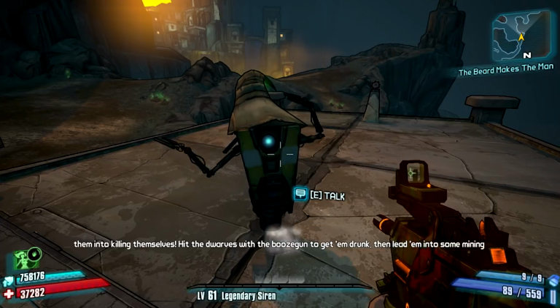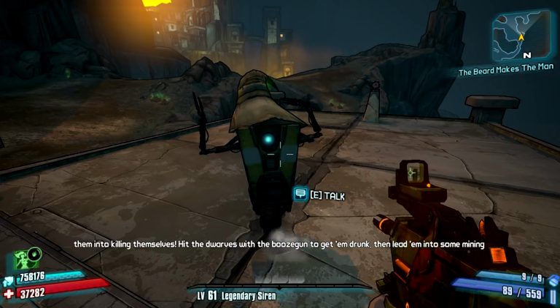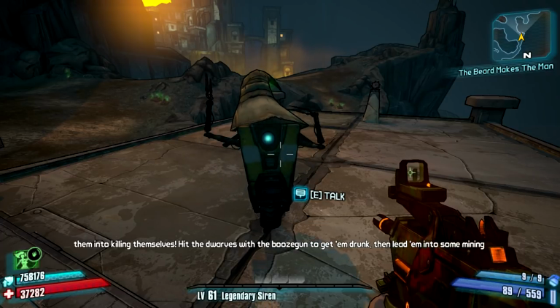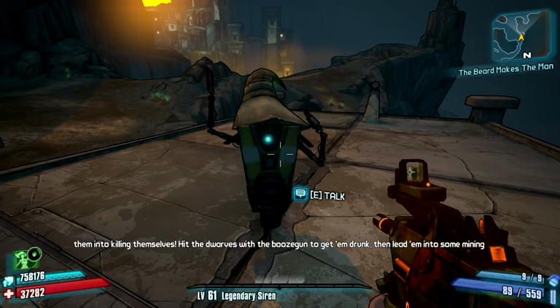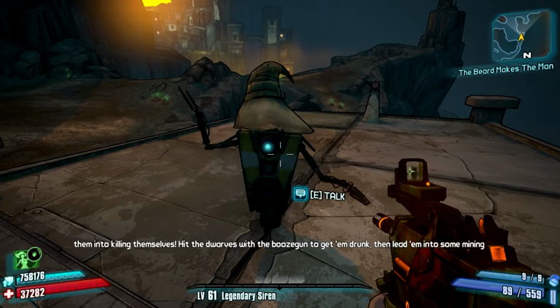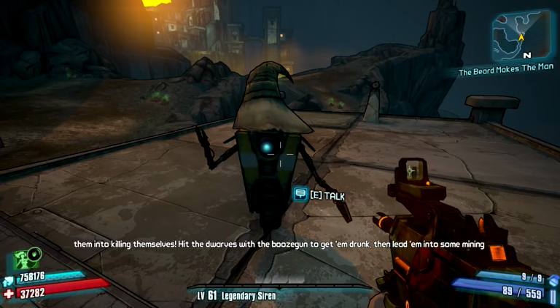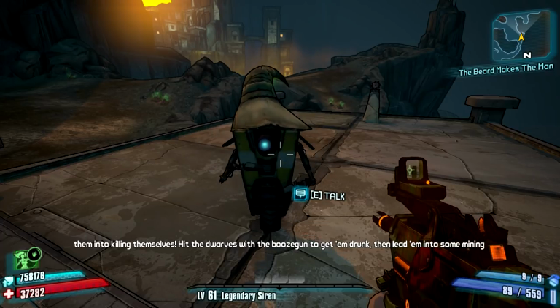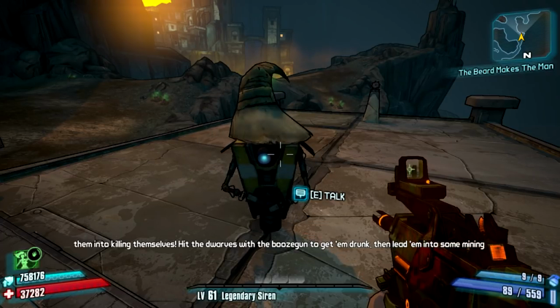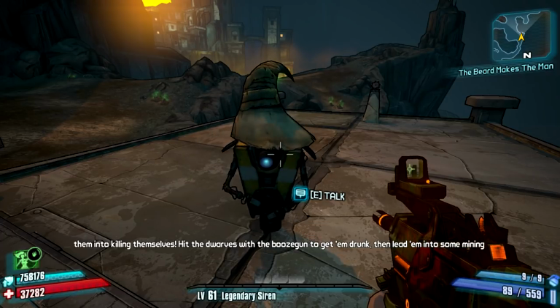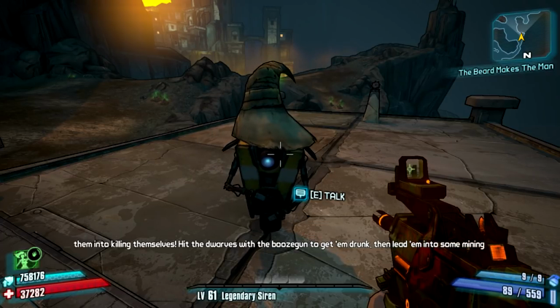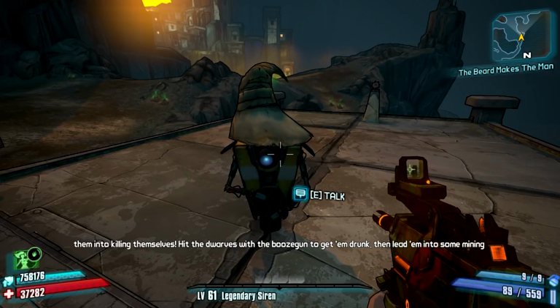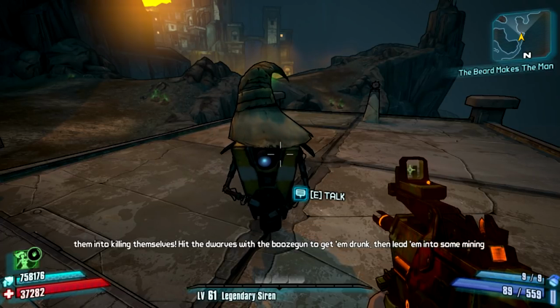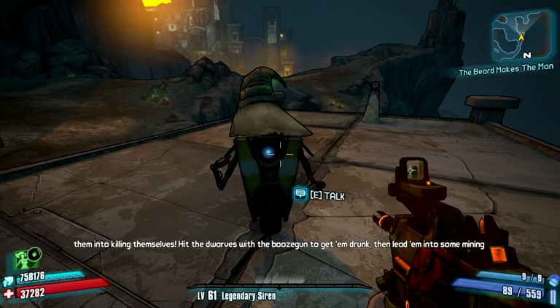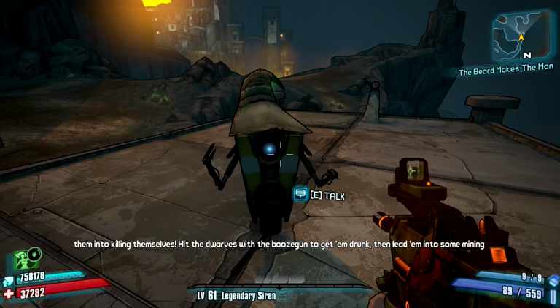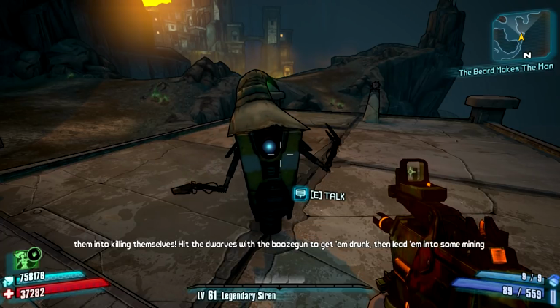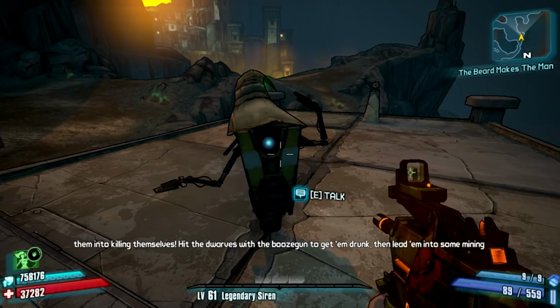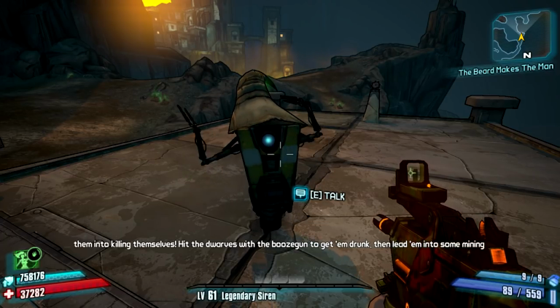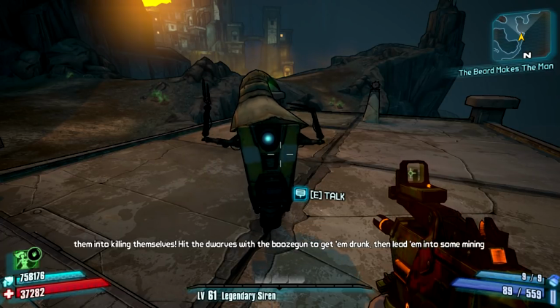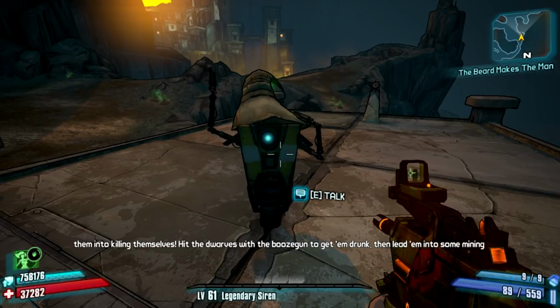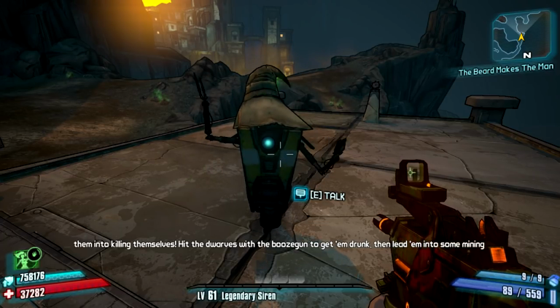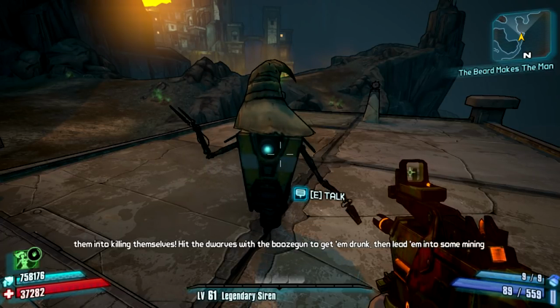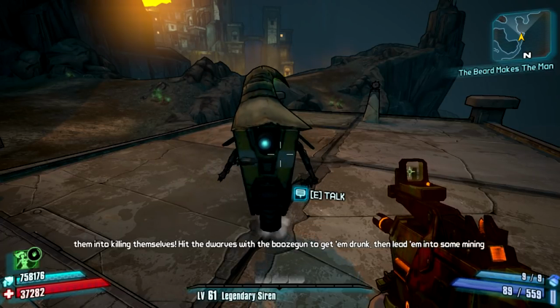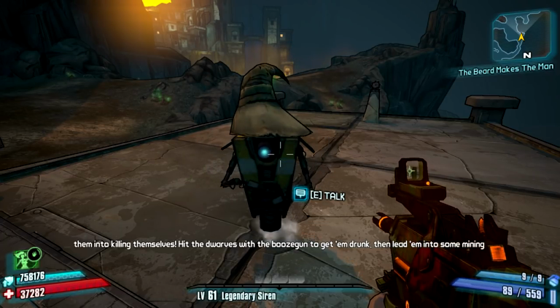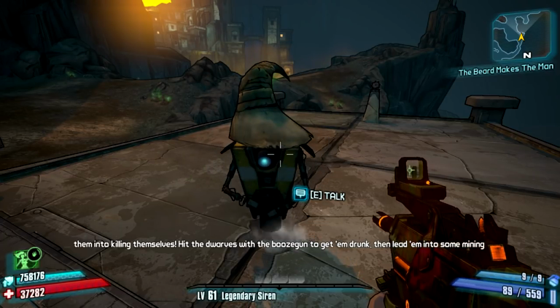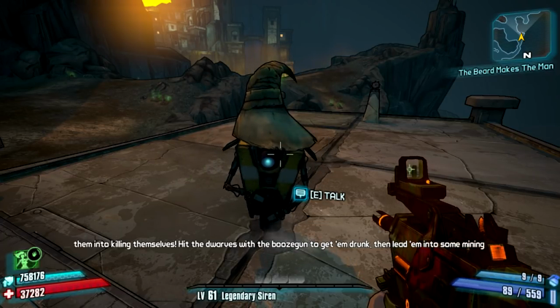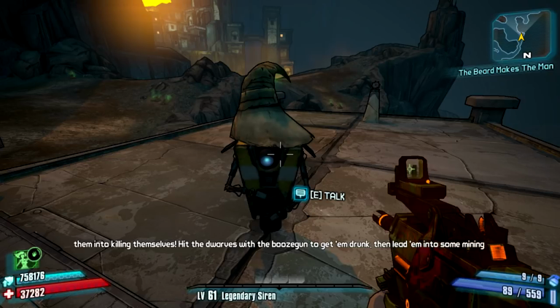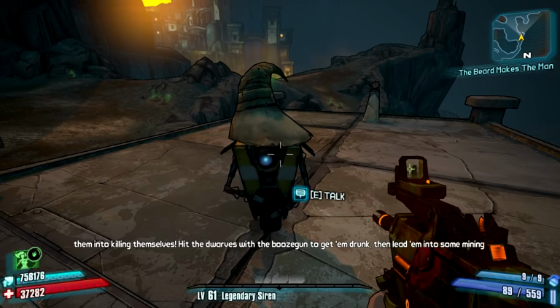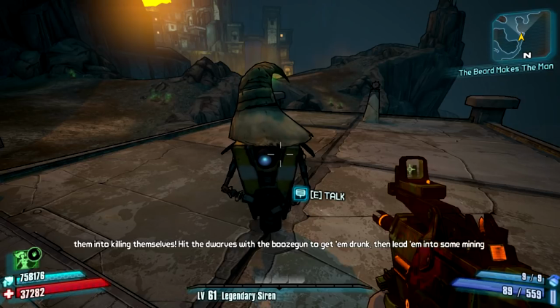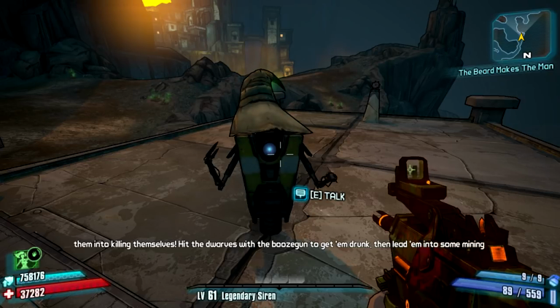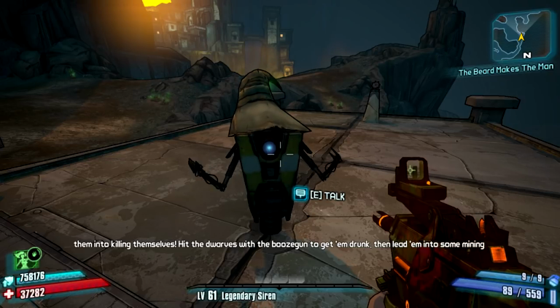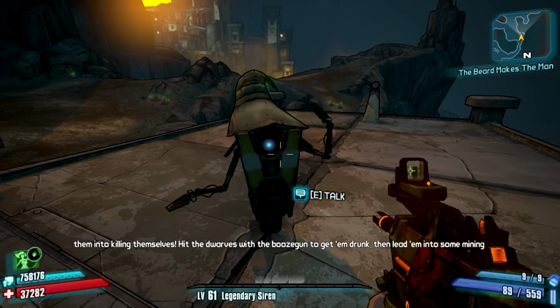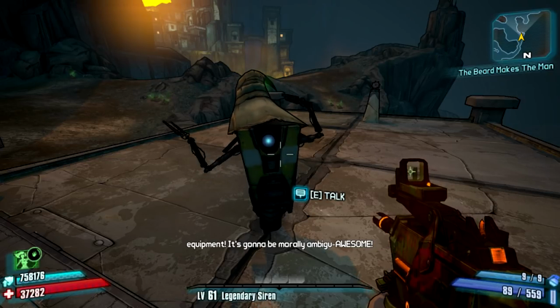He continues: 'Hit the dwarves with the booze gun to get them drunk, then lead them to some mining equipment. It's gonna be morally ambiguous.'